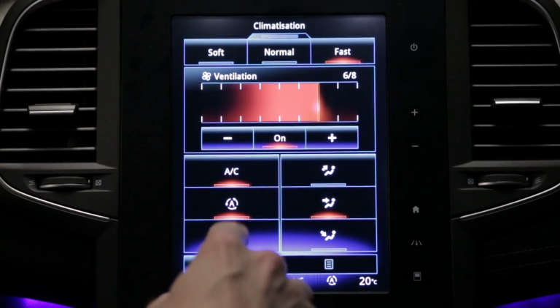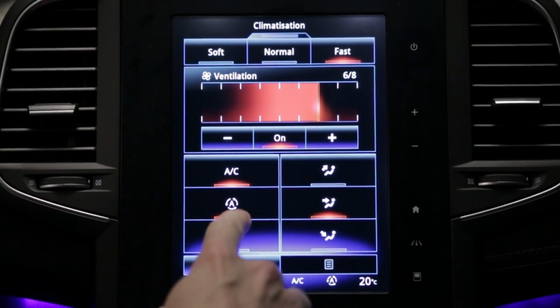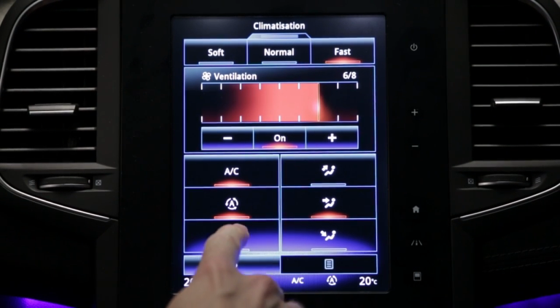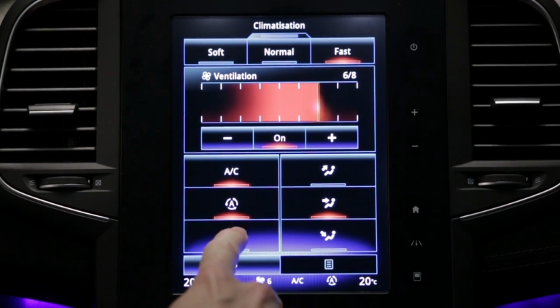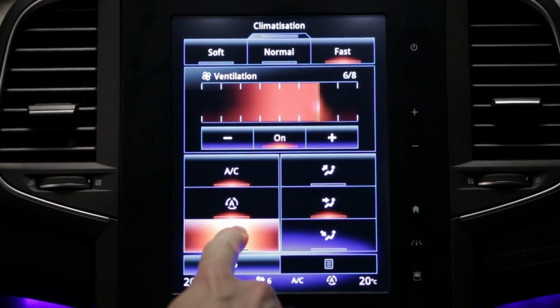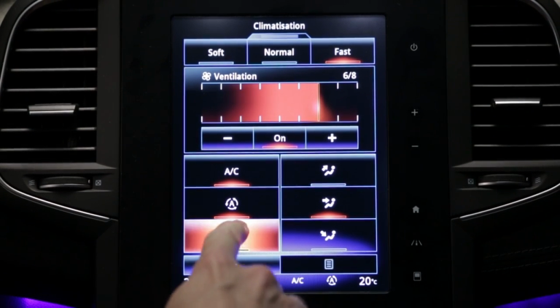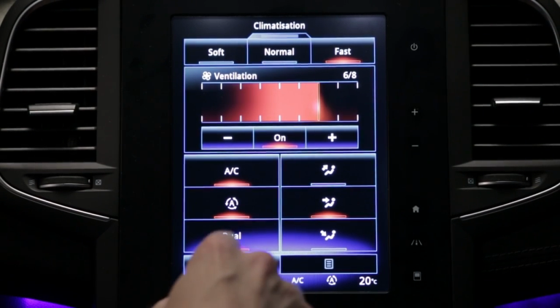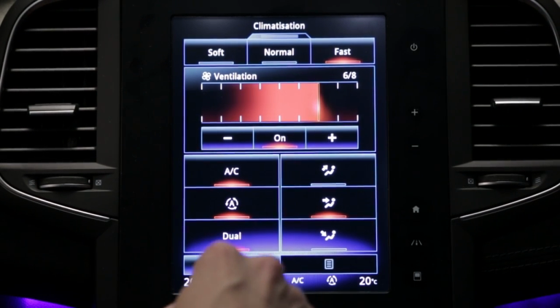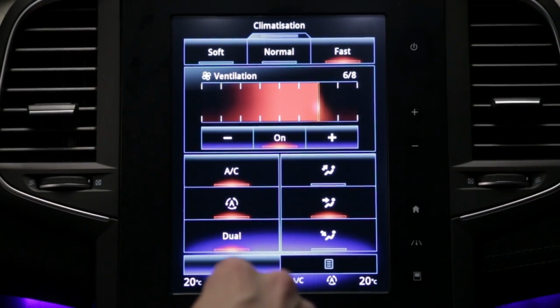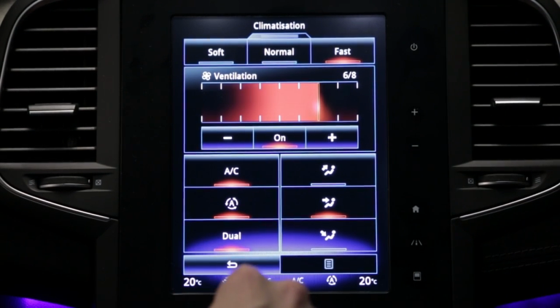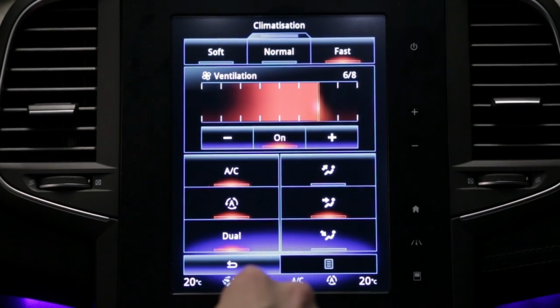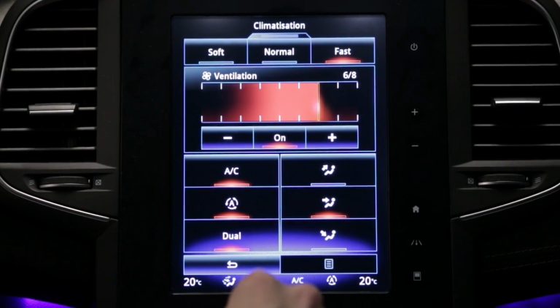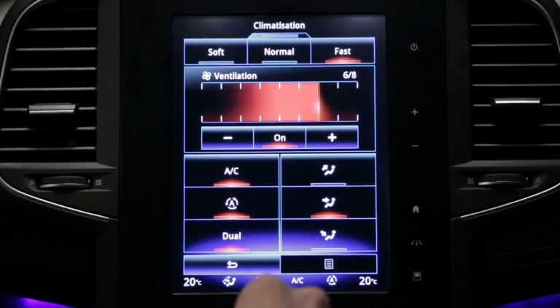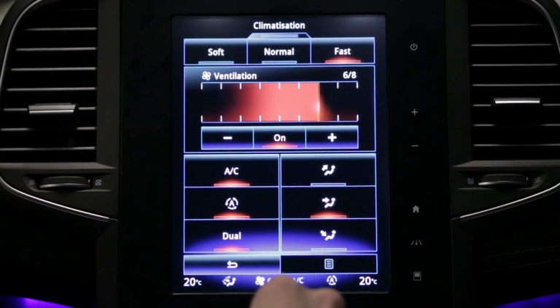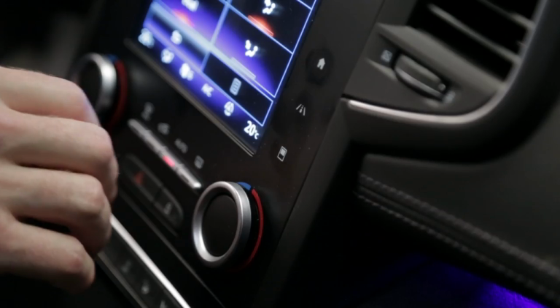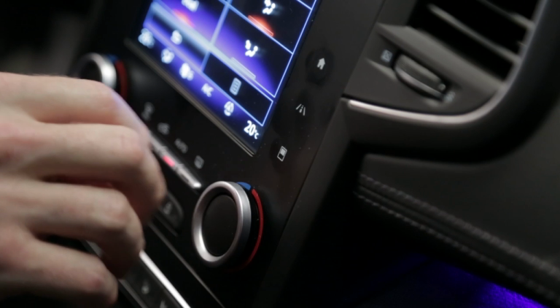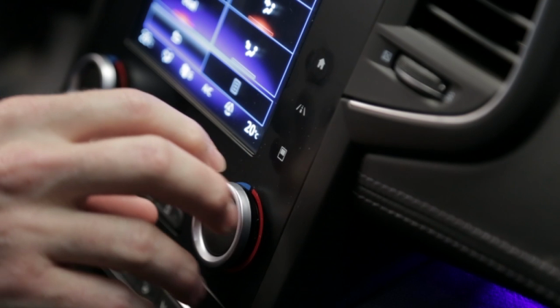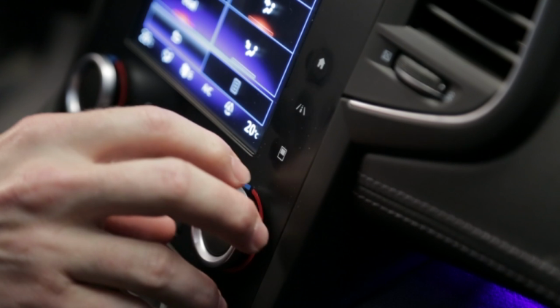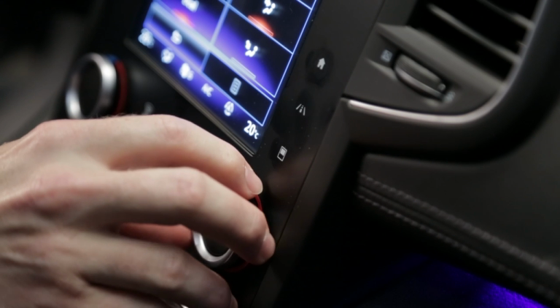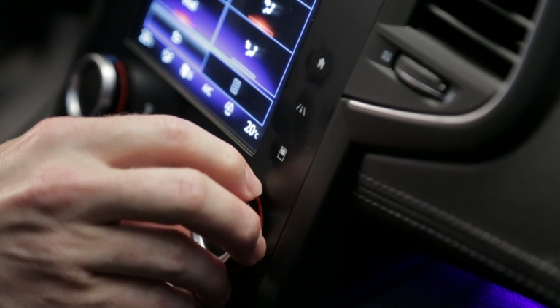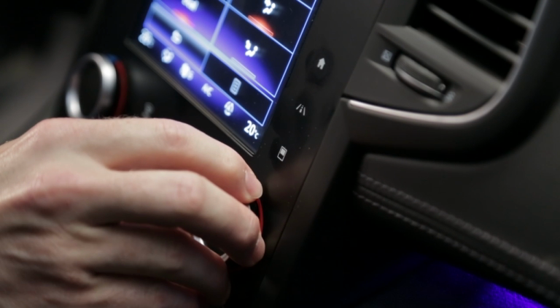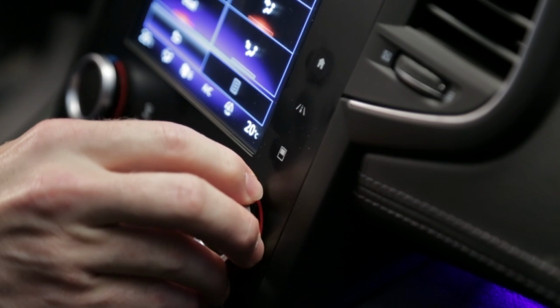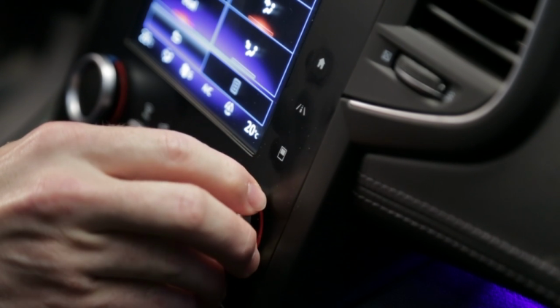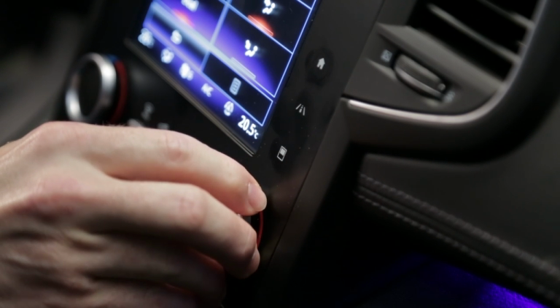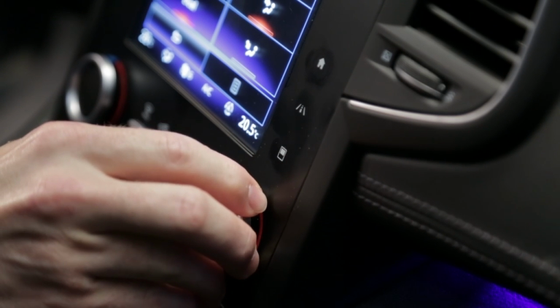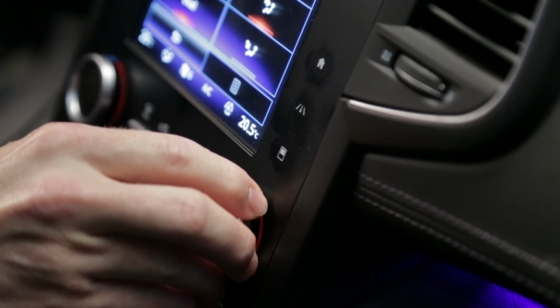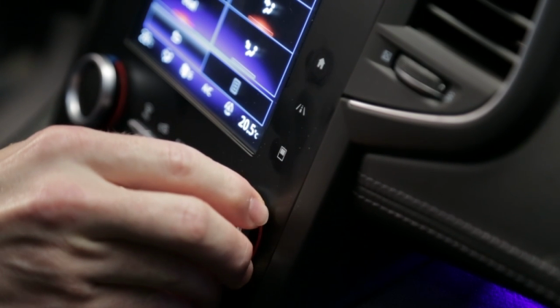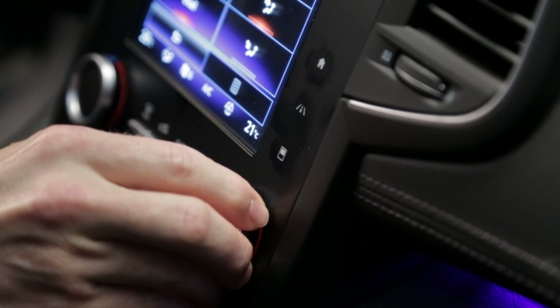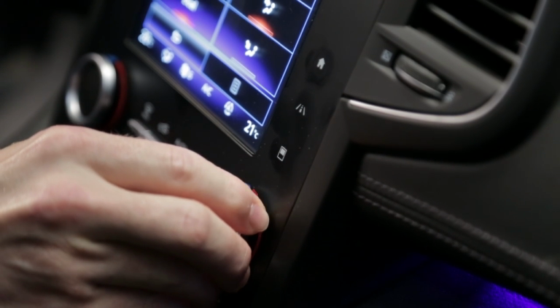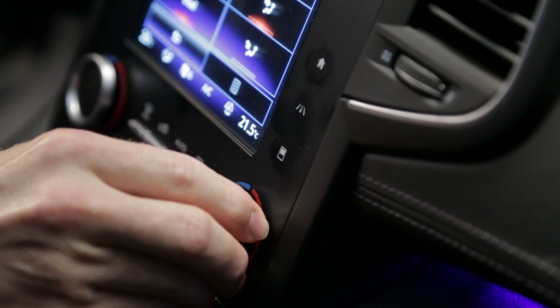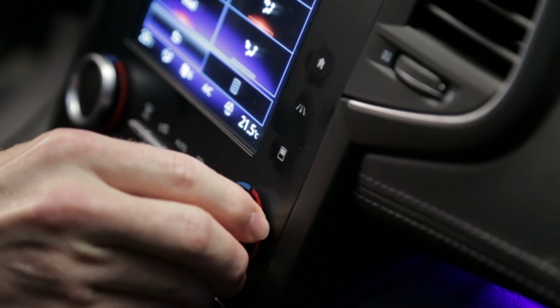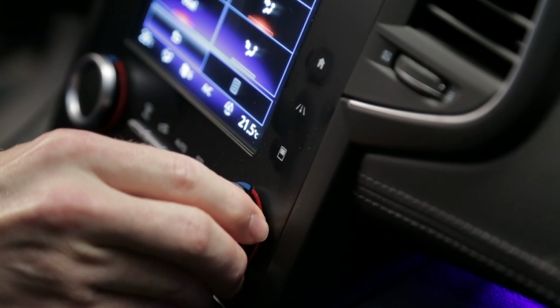You can also adjust the left-hand side and or the right-hand side of the passenger compartment independently.